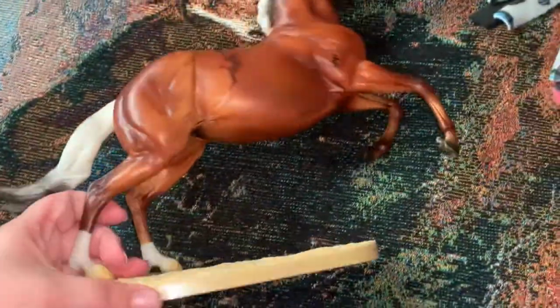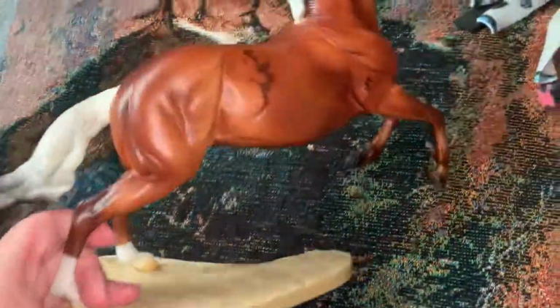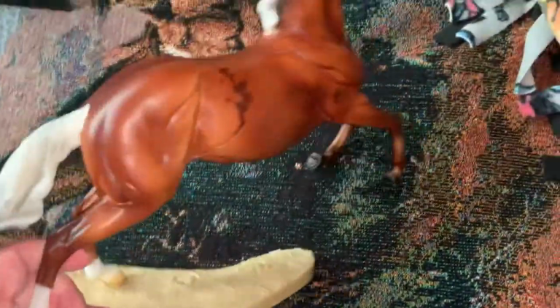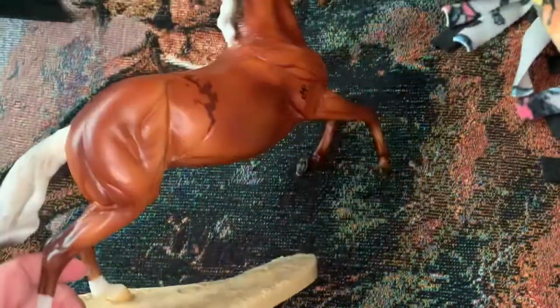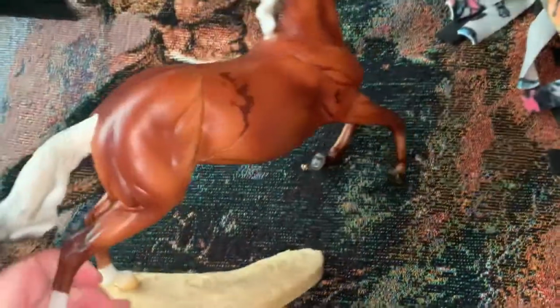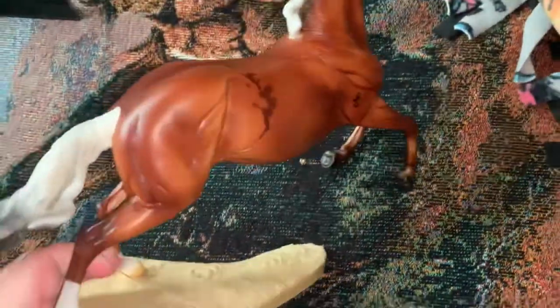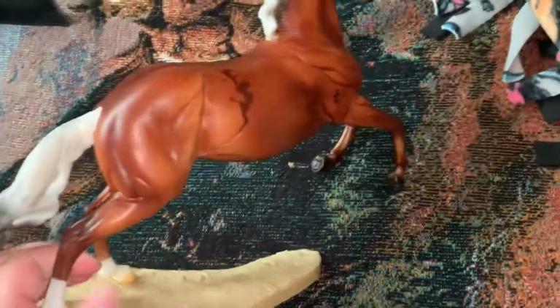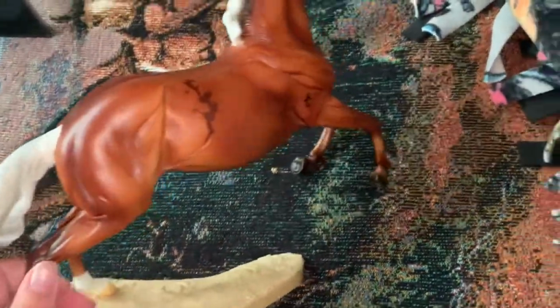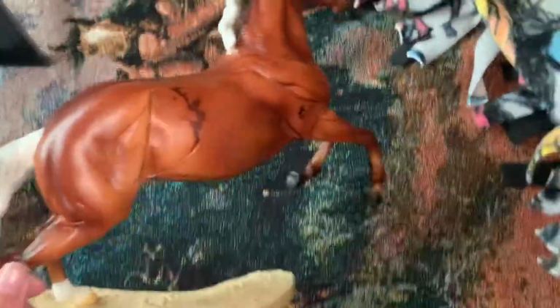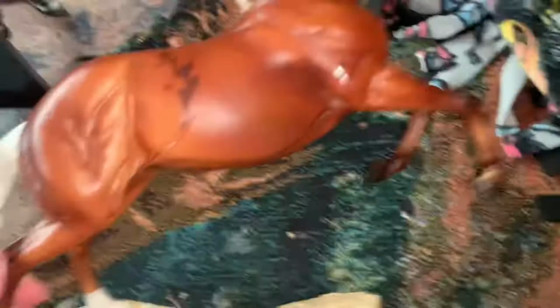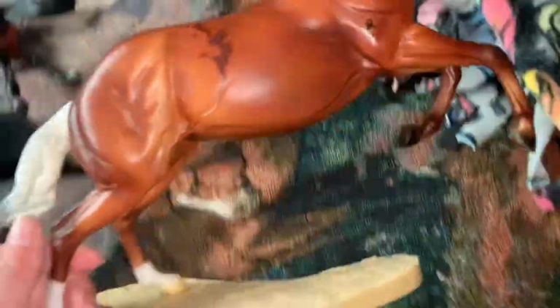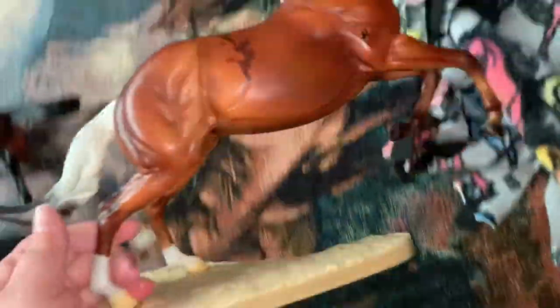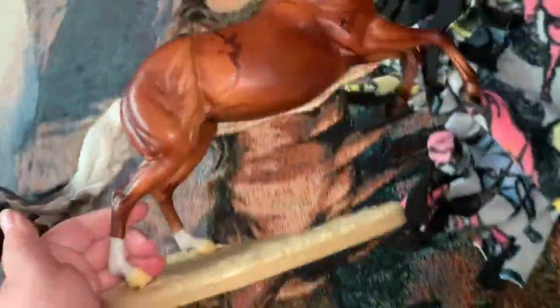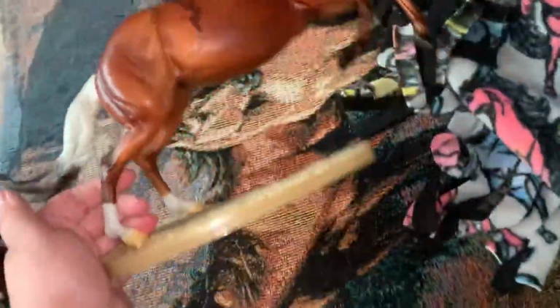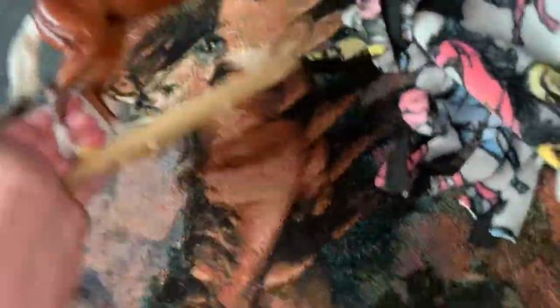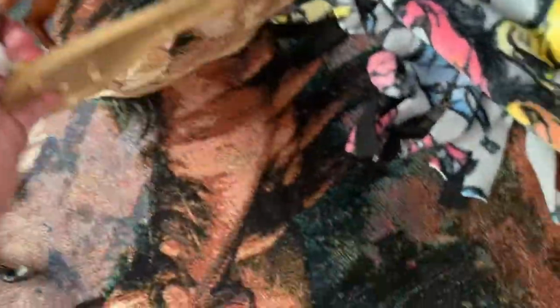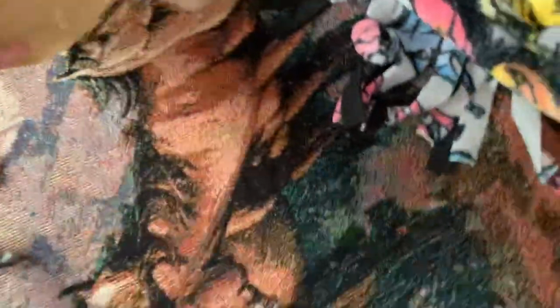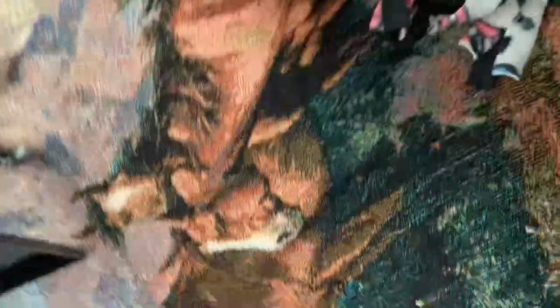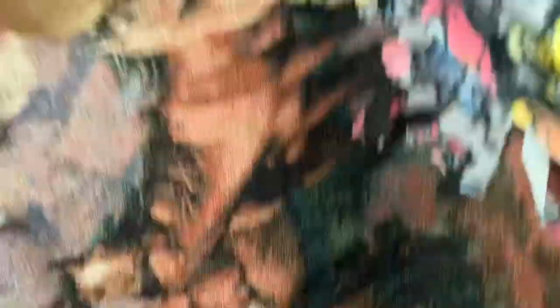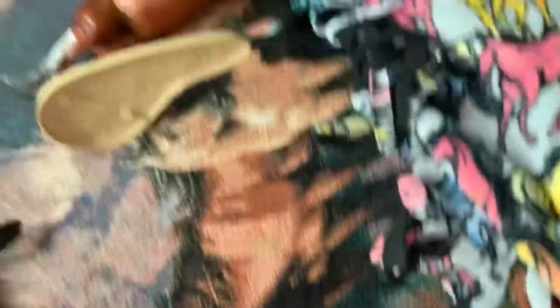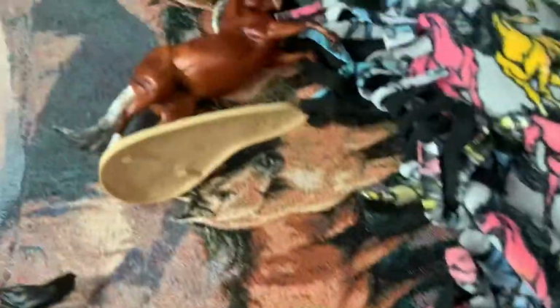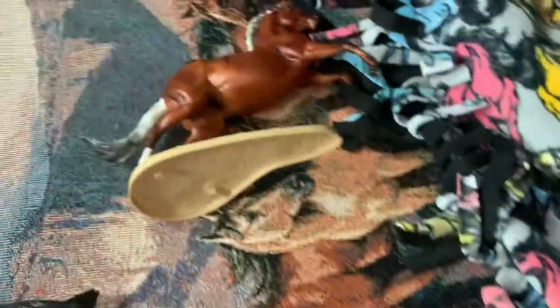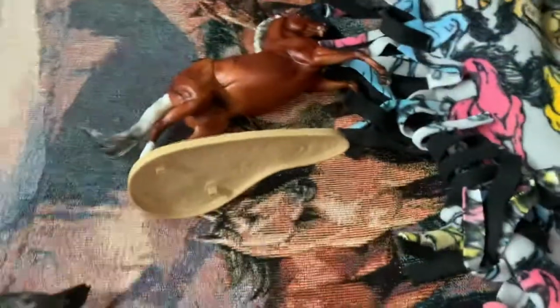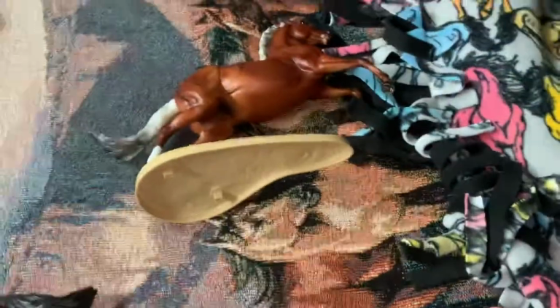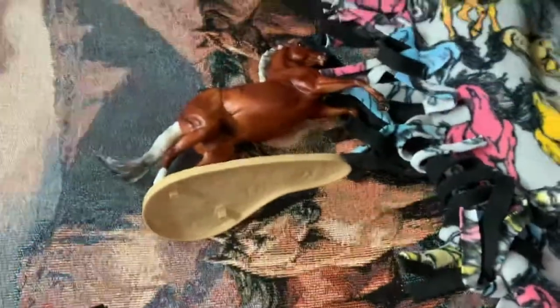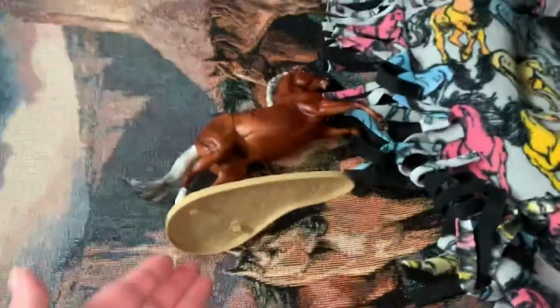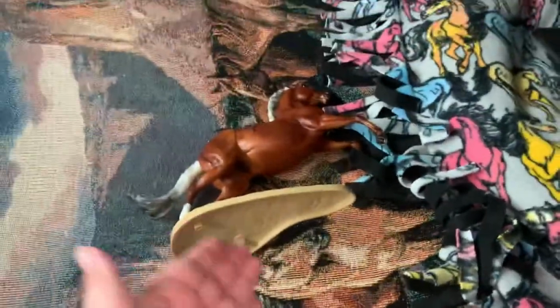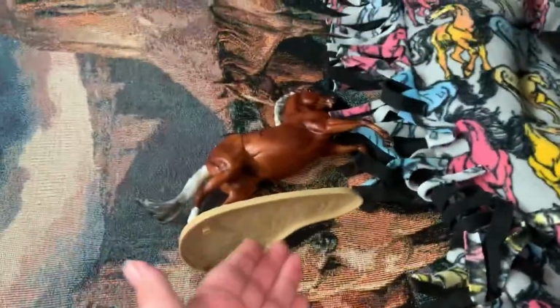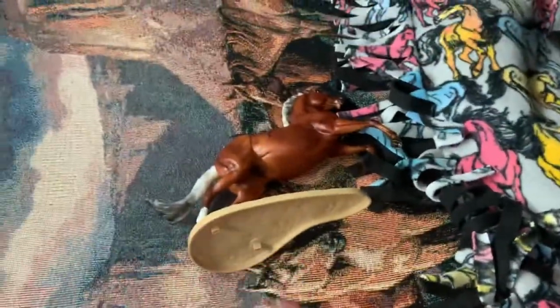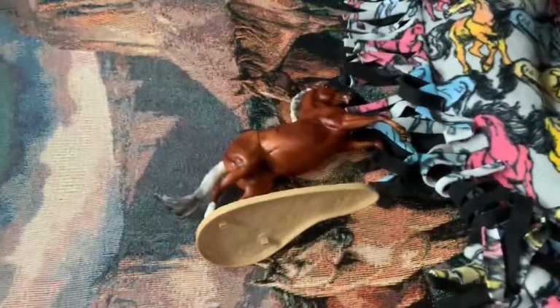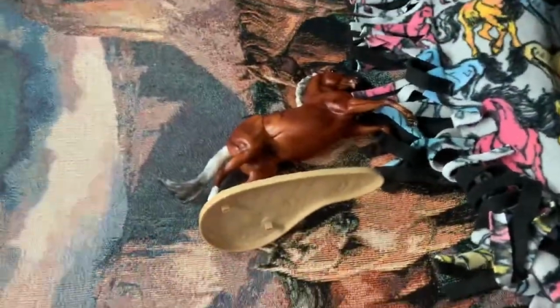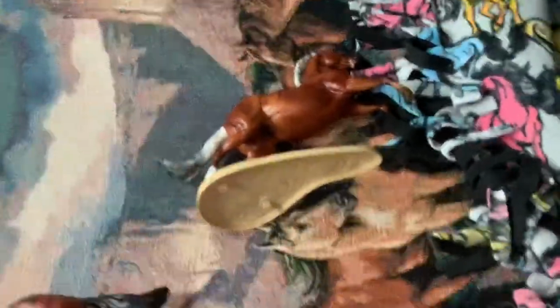This one's a Silver Bay, and the real horse is a Sooty Palomino — that is not Sooty Palomino.